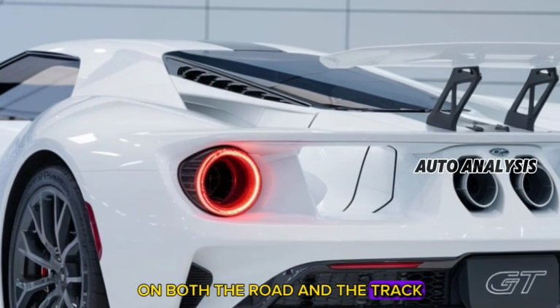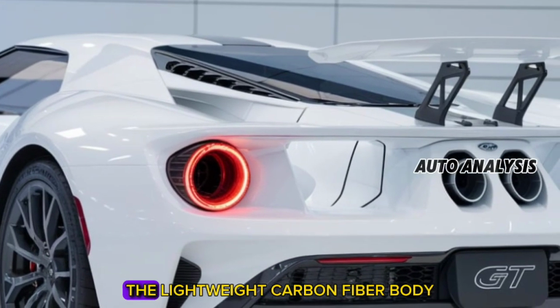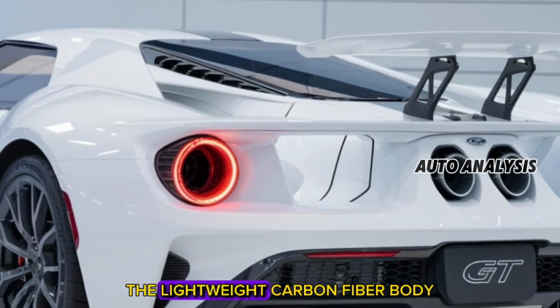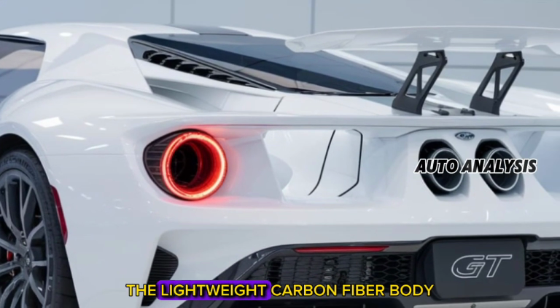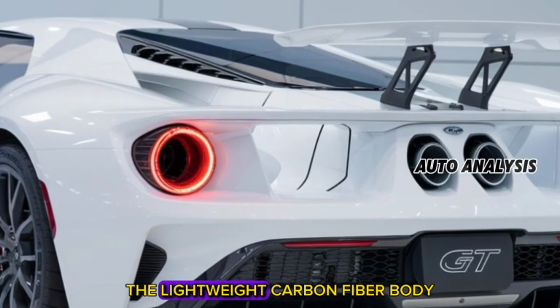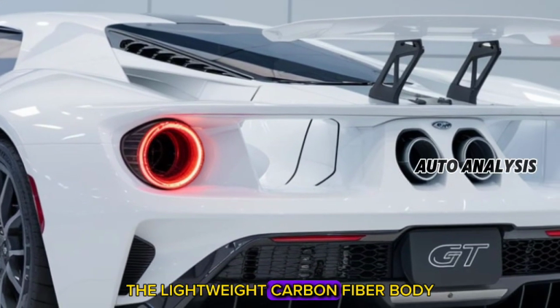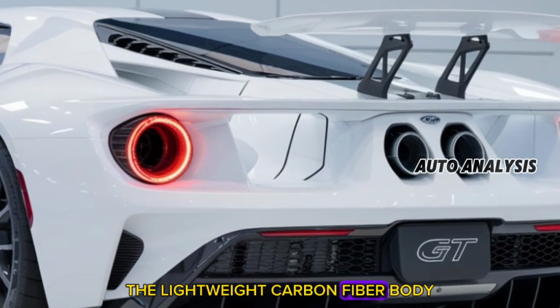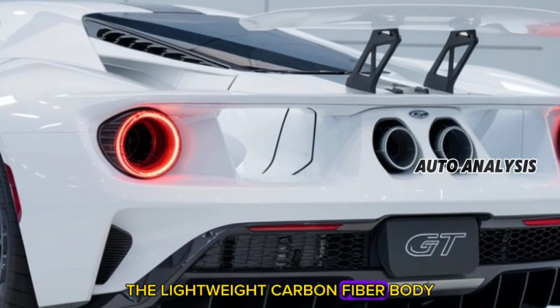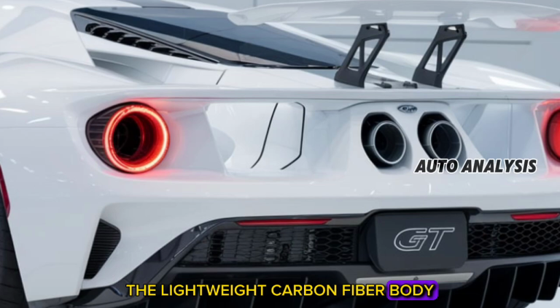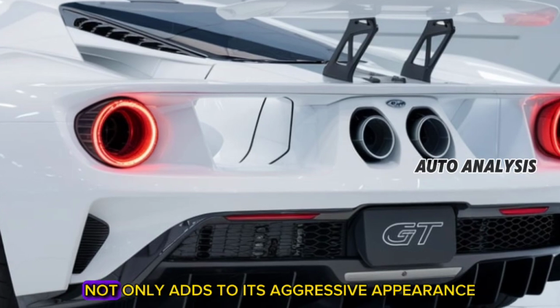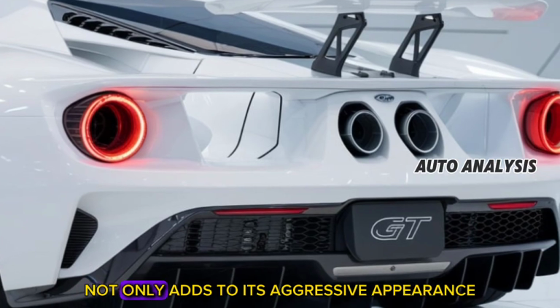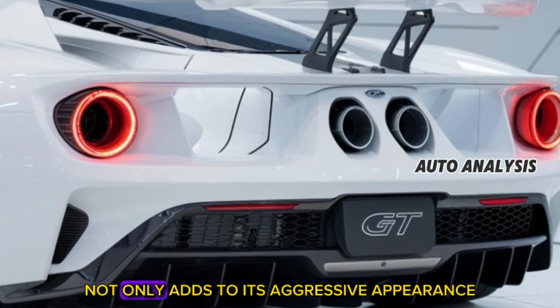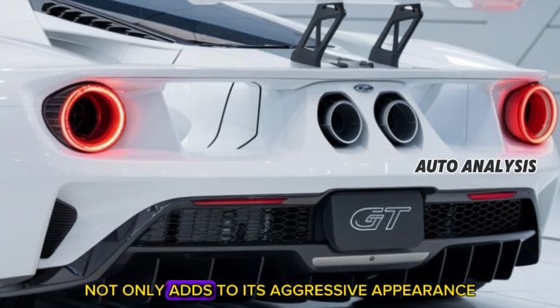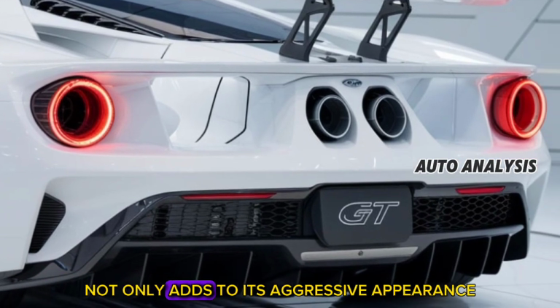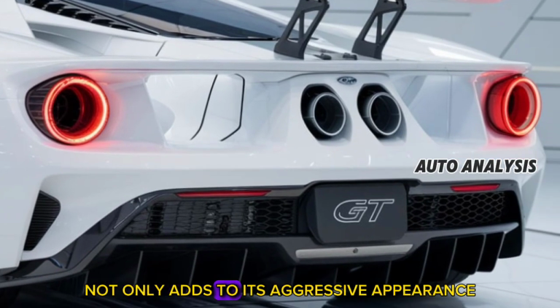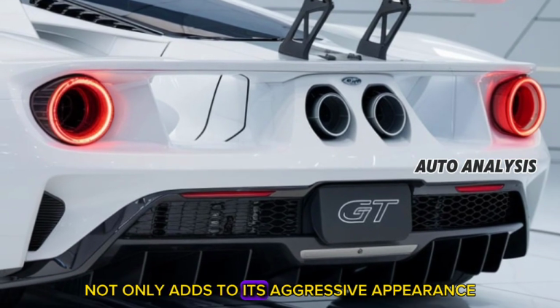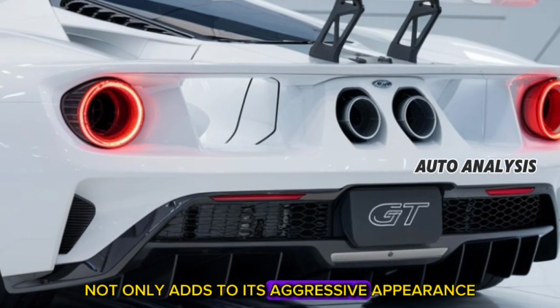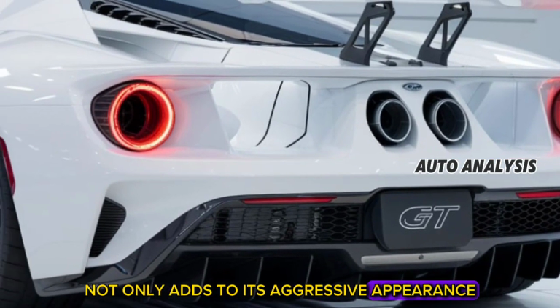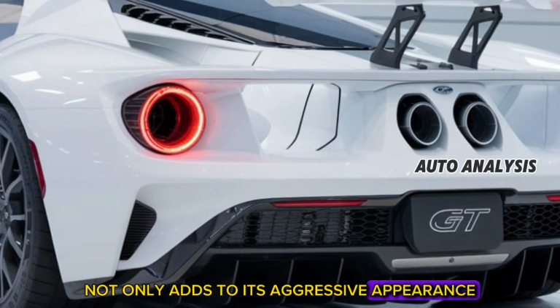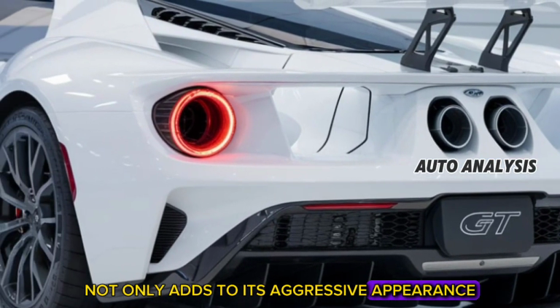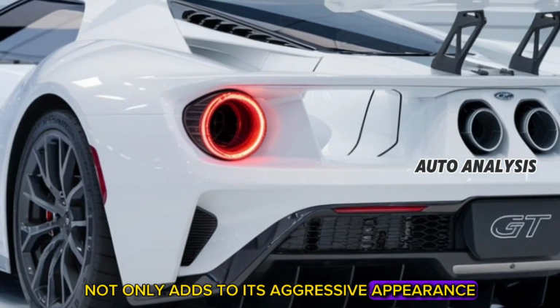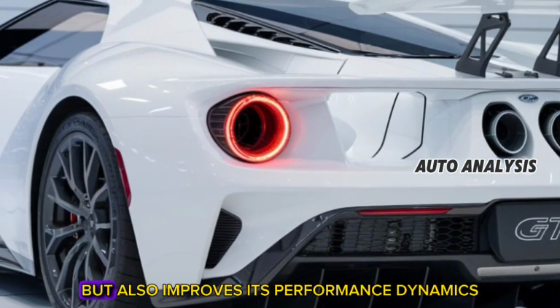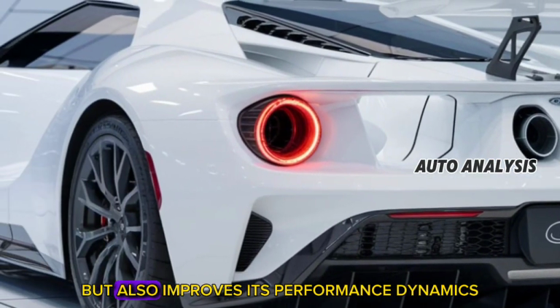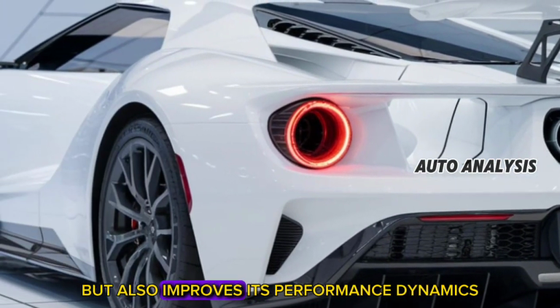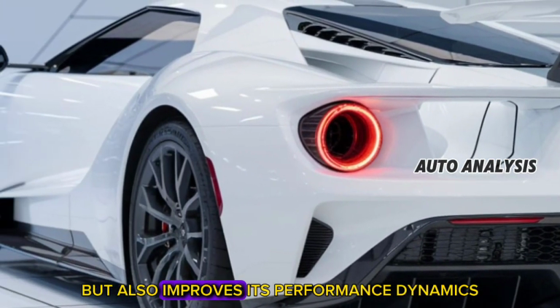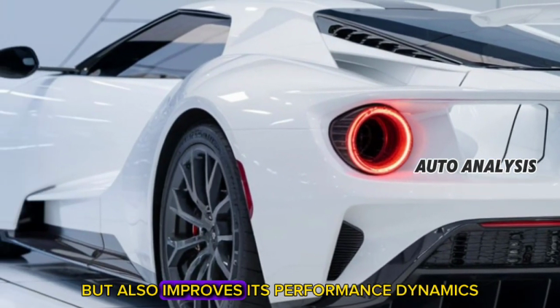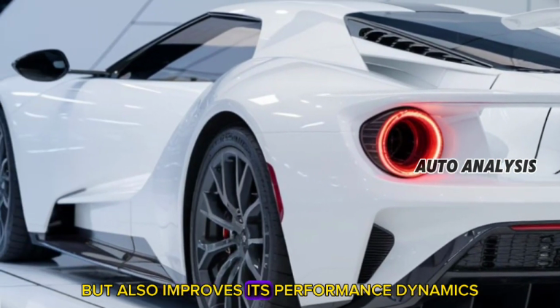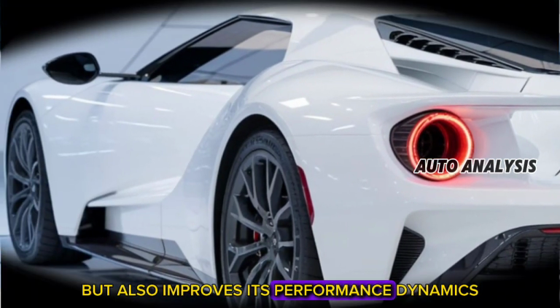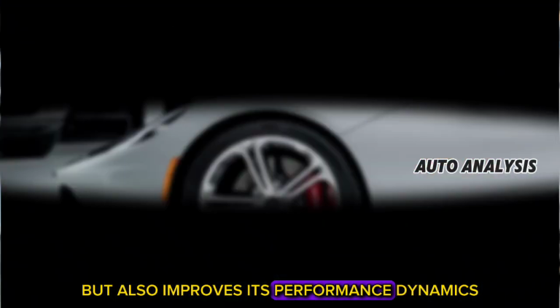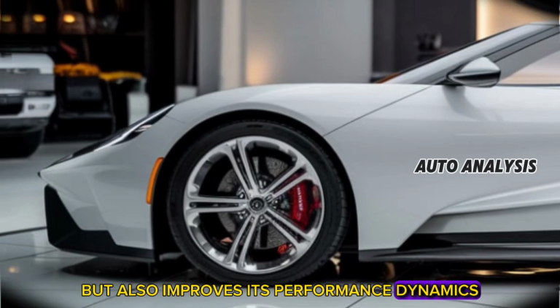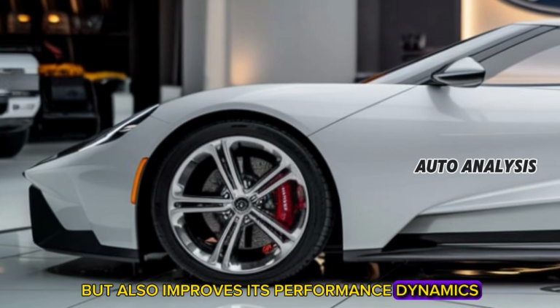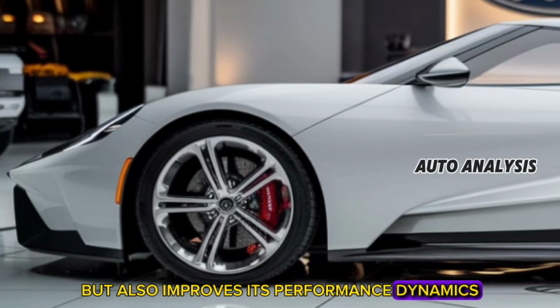The lightweight carbon fiber body not only adds to its aggressive appearance, but also improves its performance dynamics.